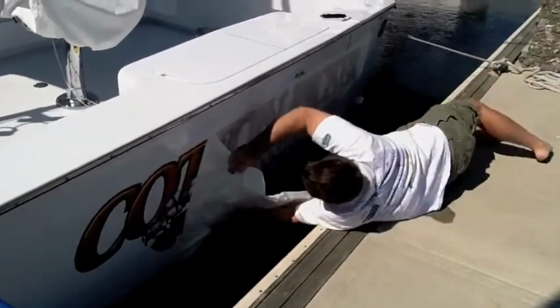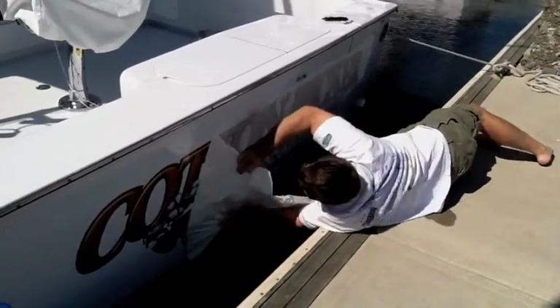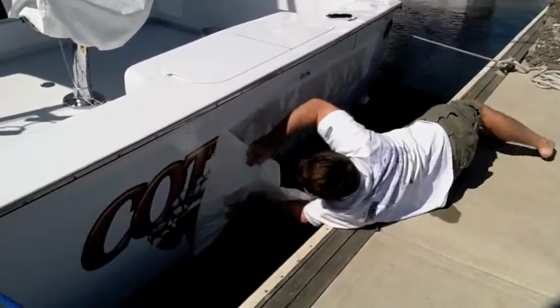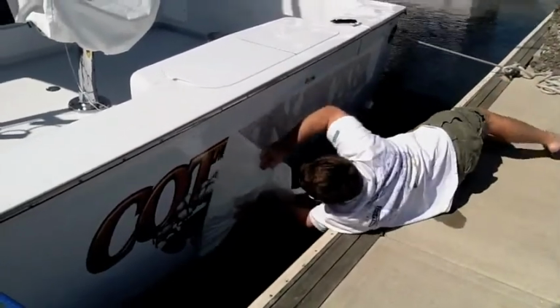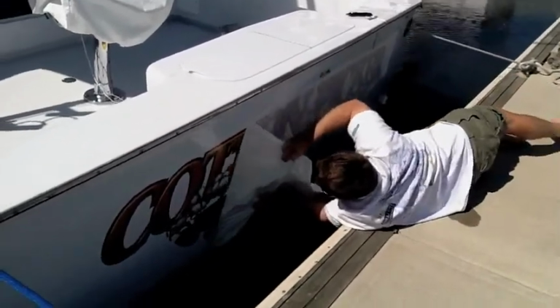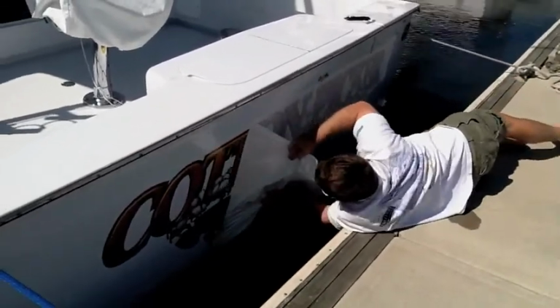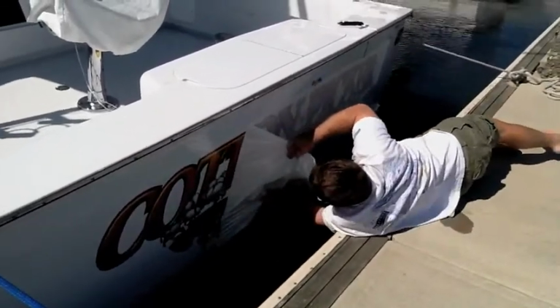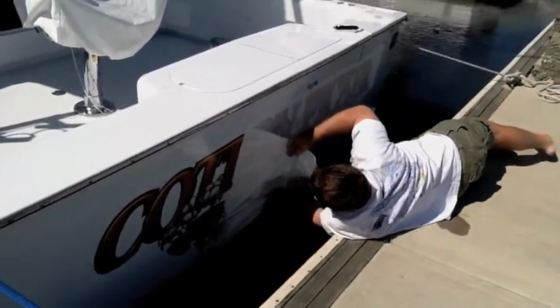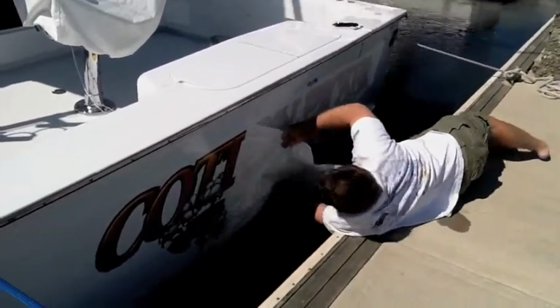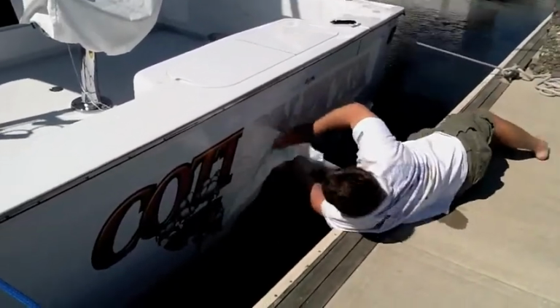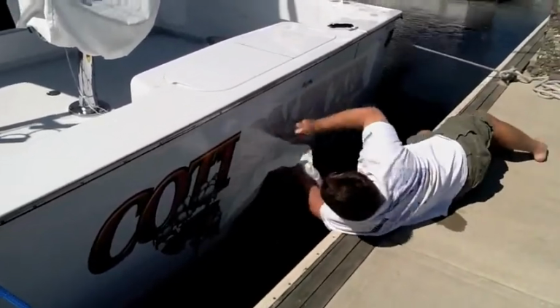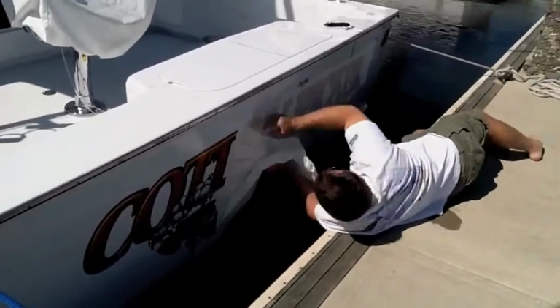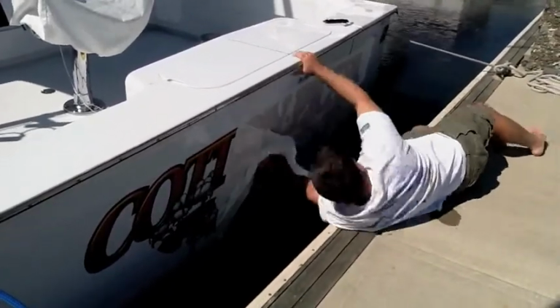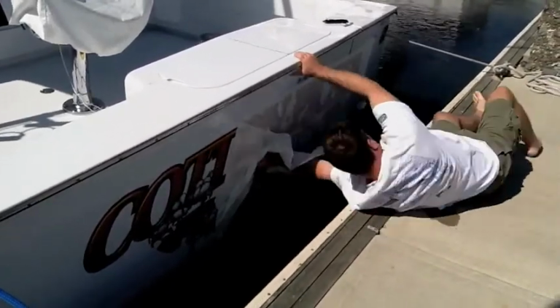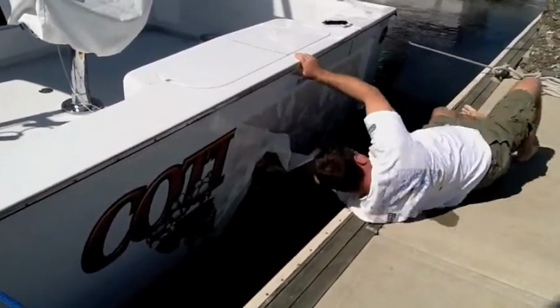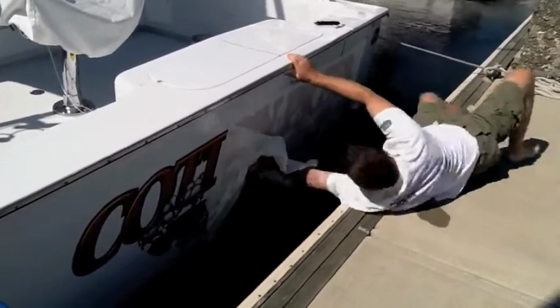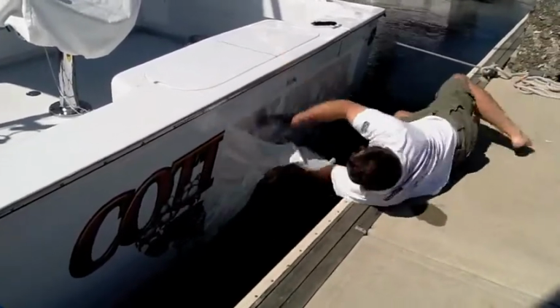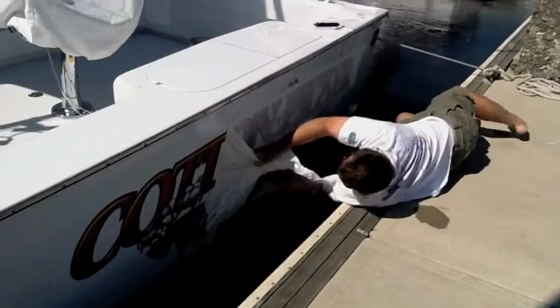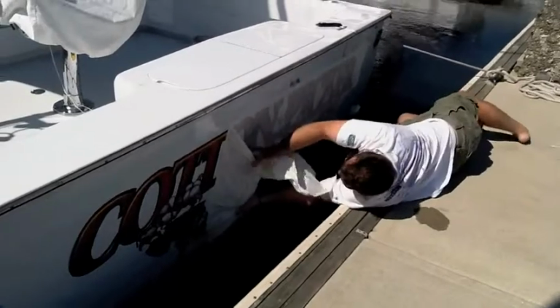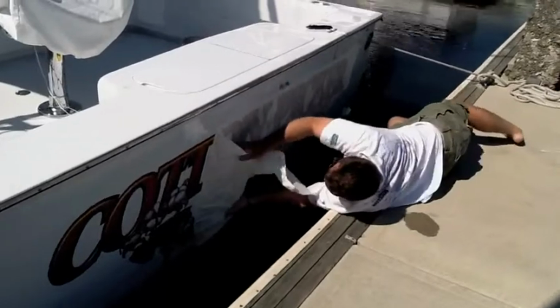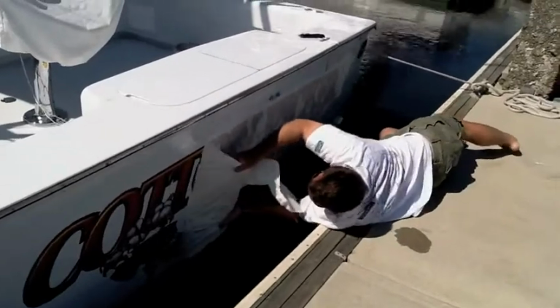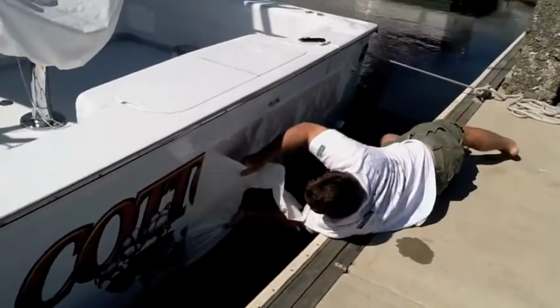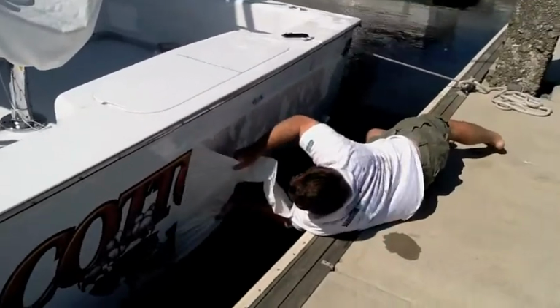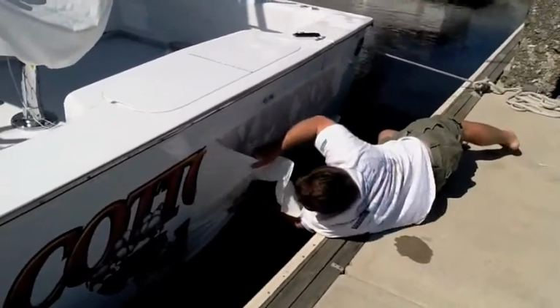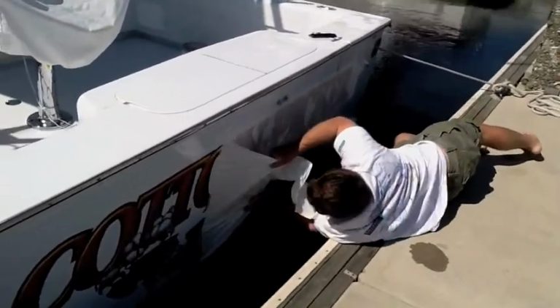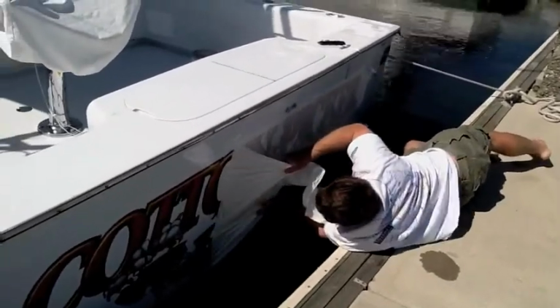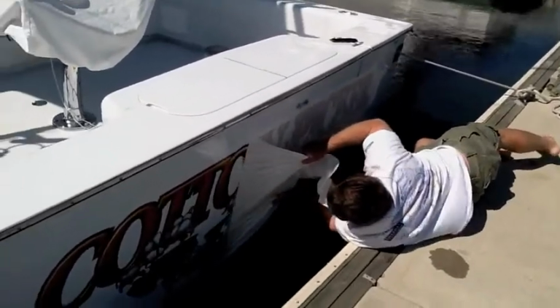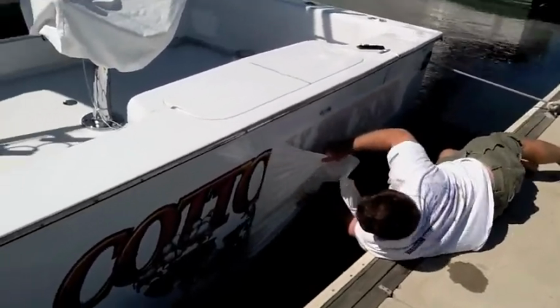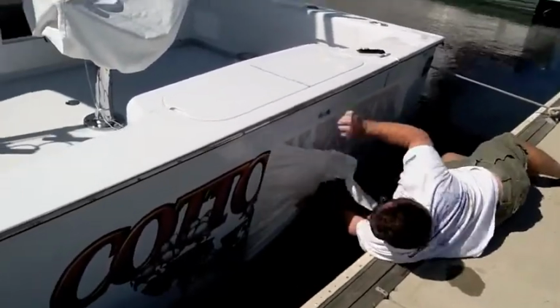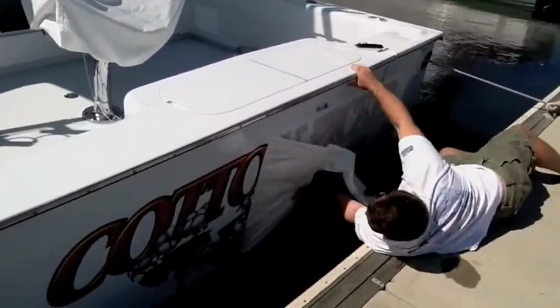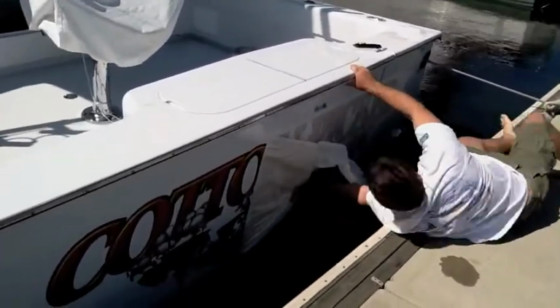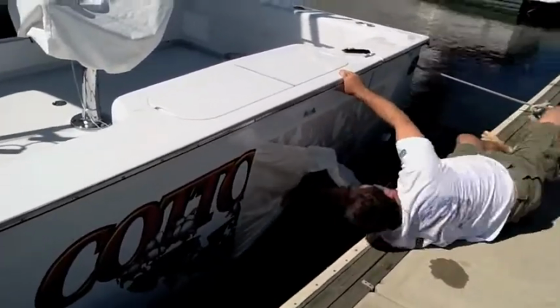This video is brought to you by... We're already running!